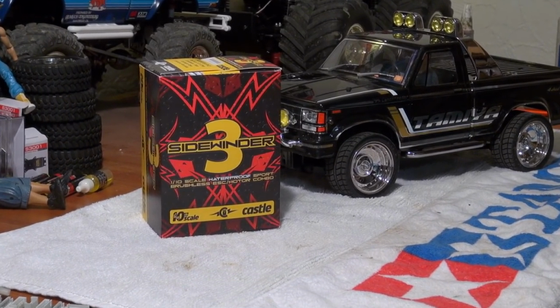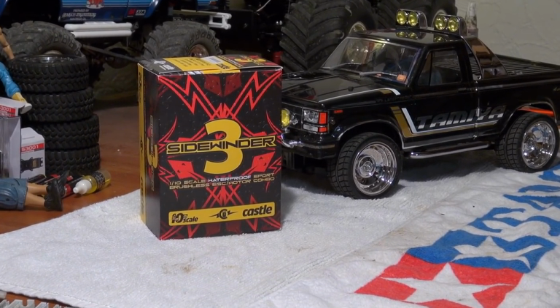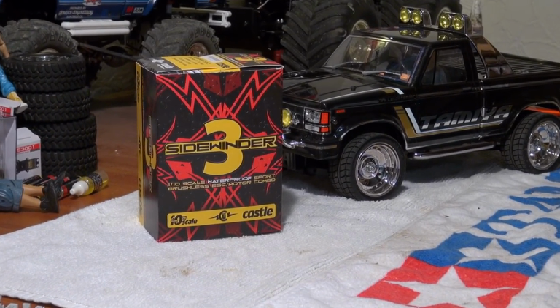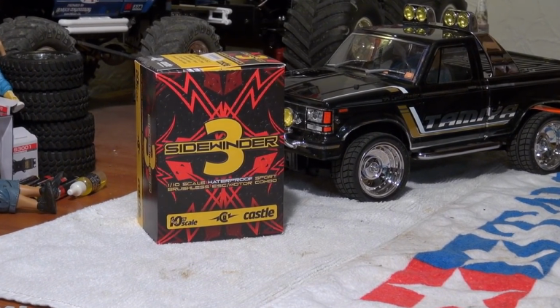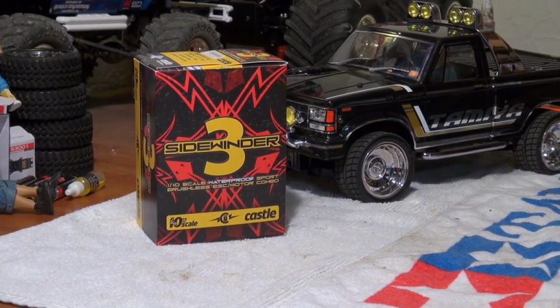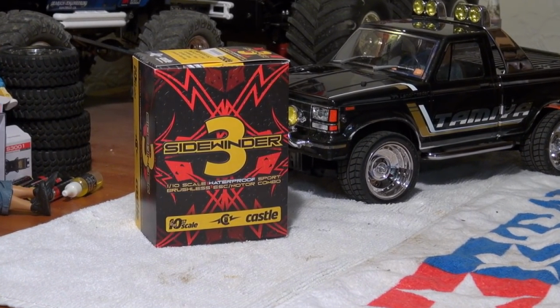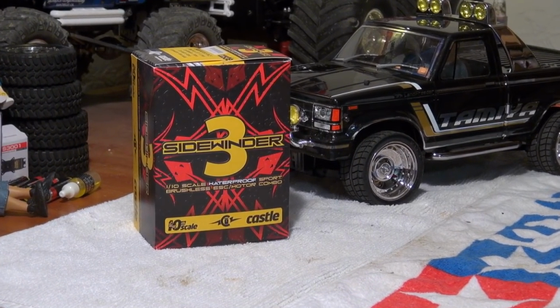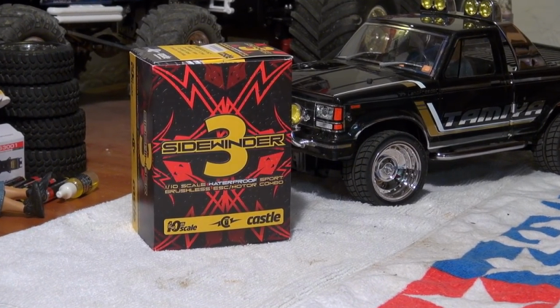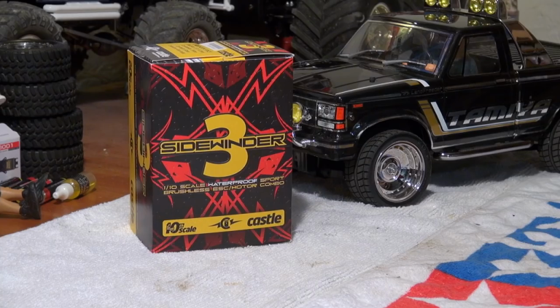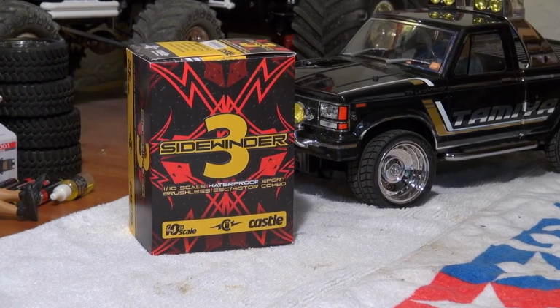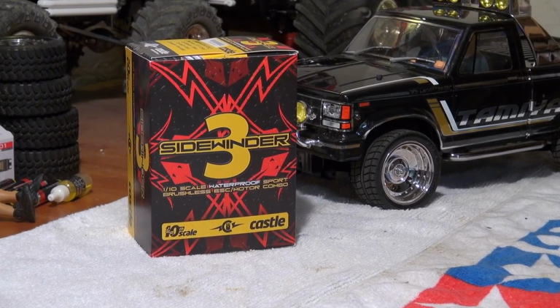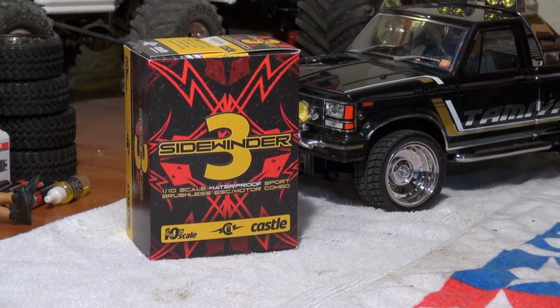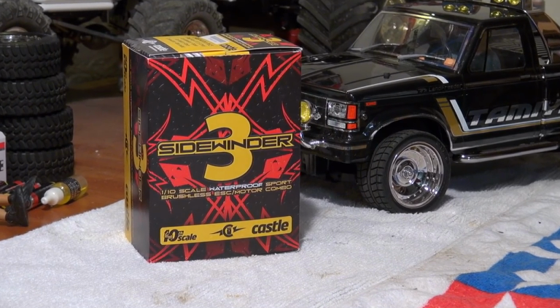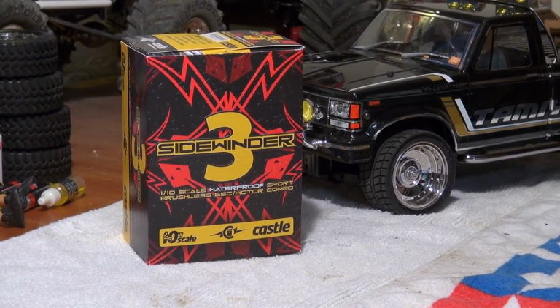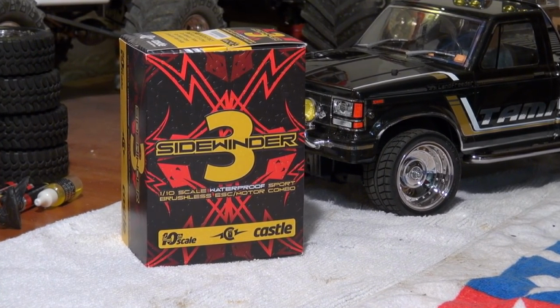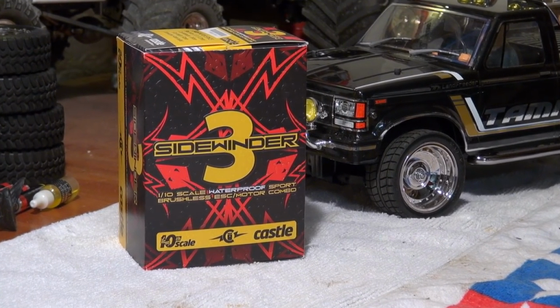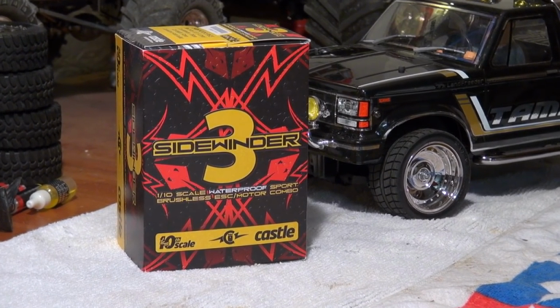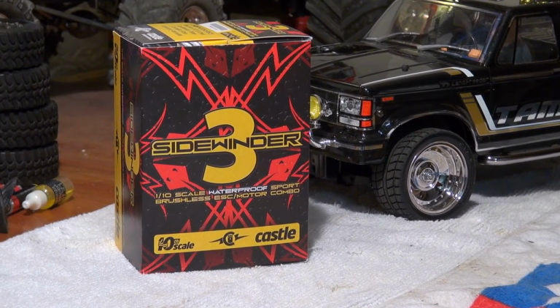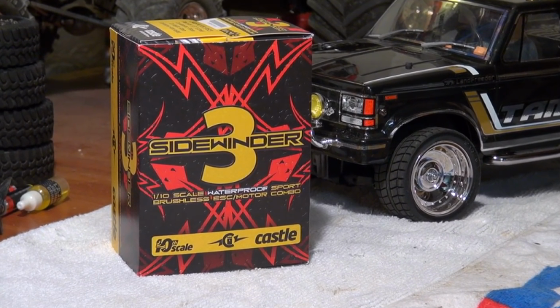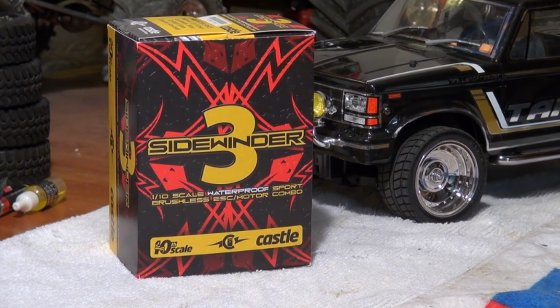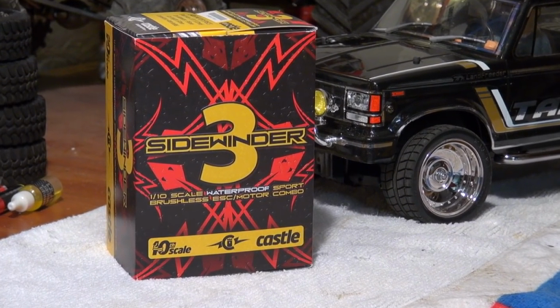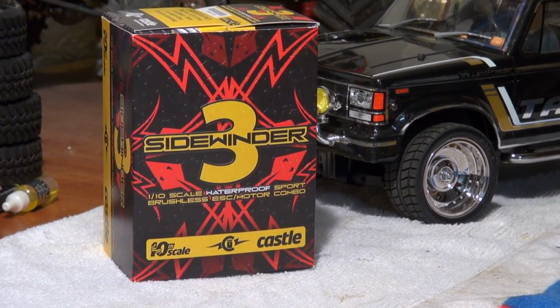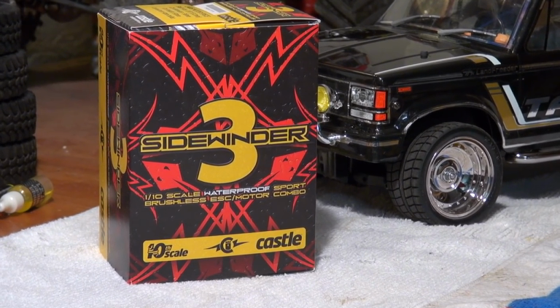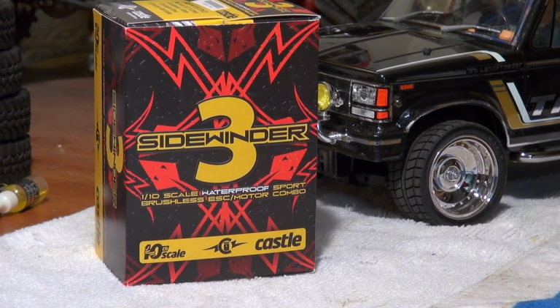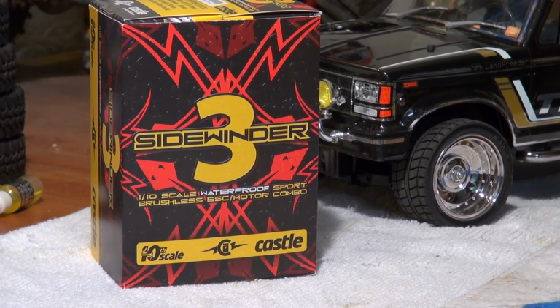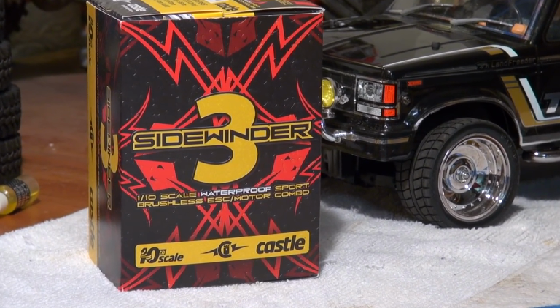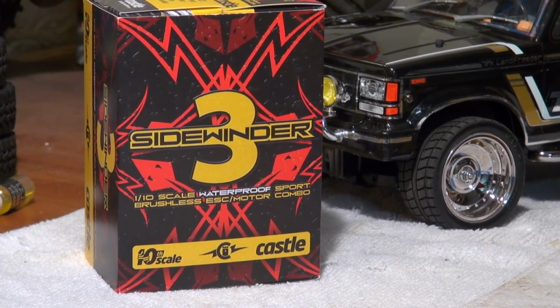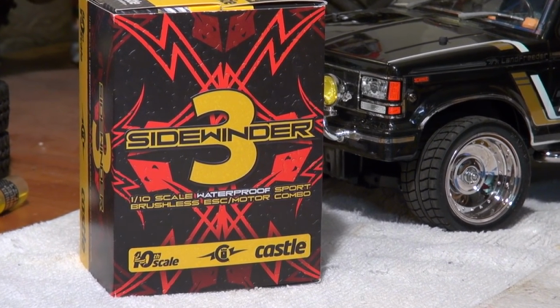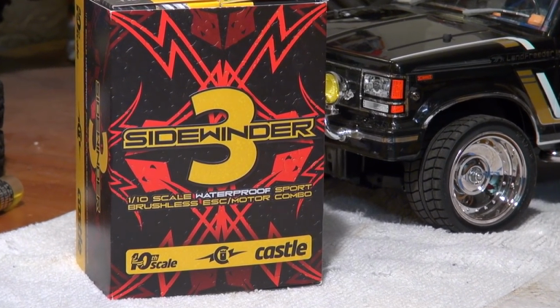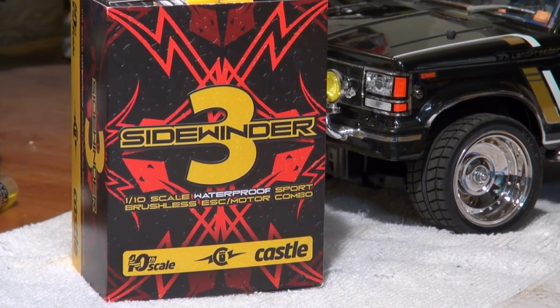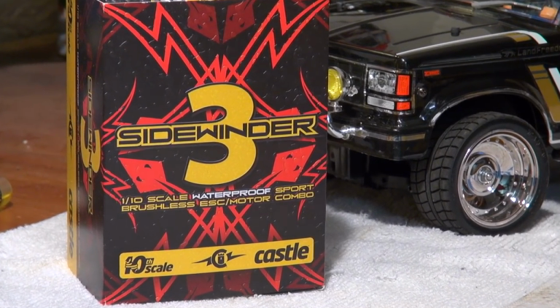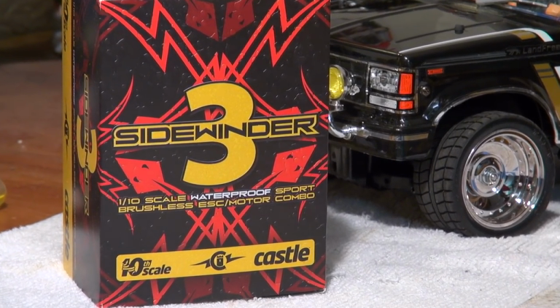Hello everybody, it's me Matteo and I'm here again with another CC01 upgrade video.